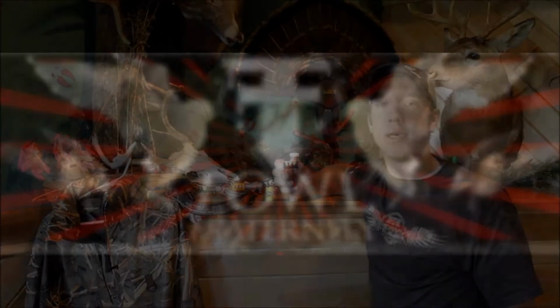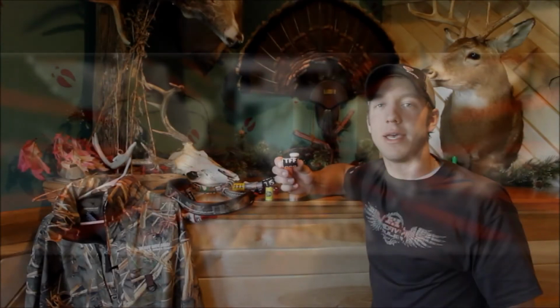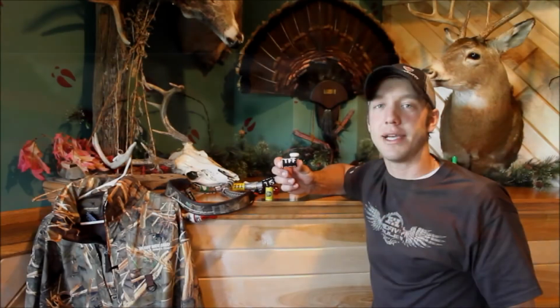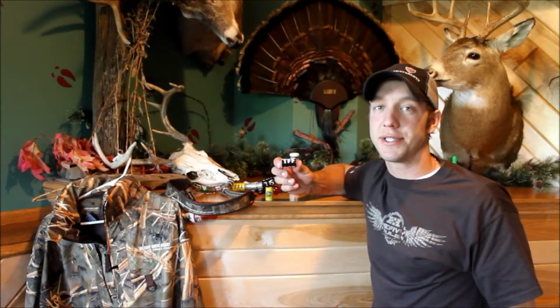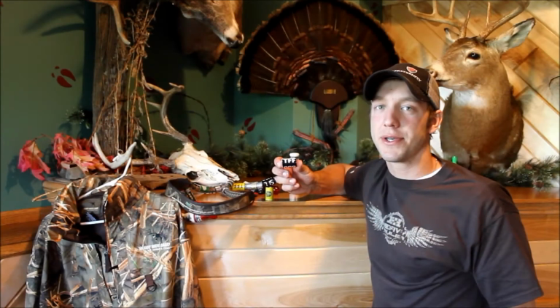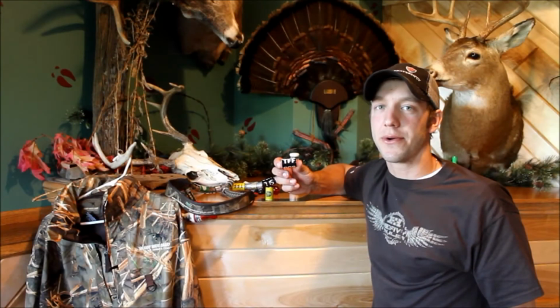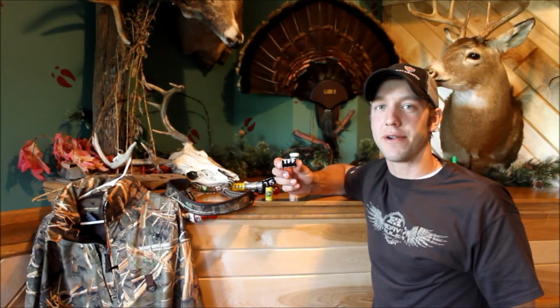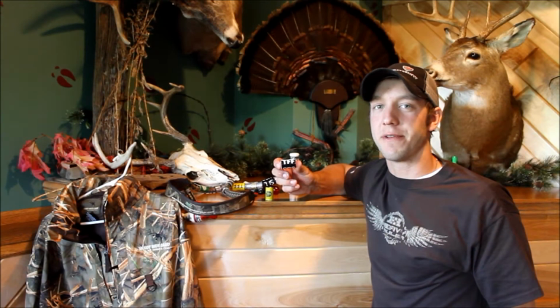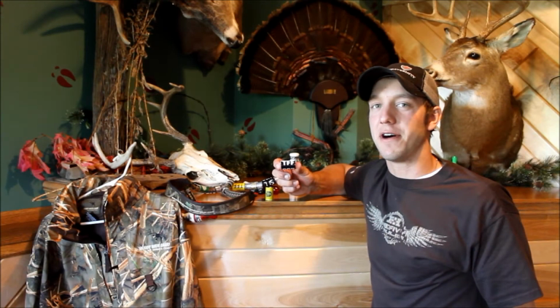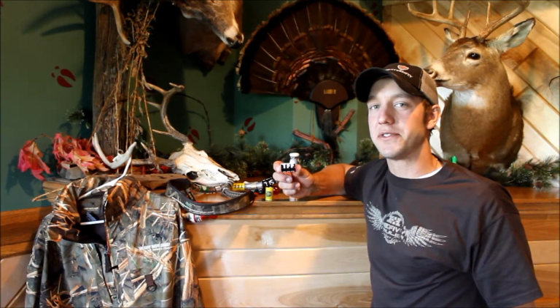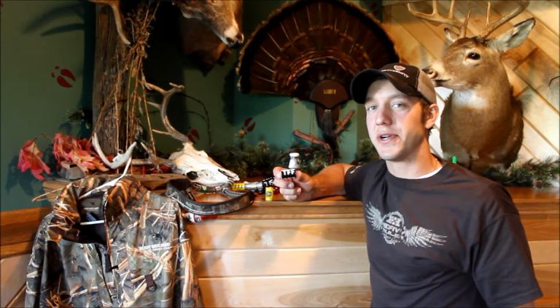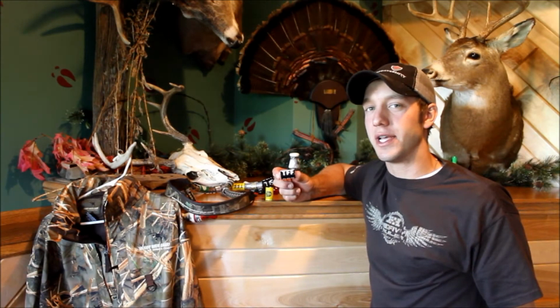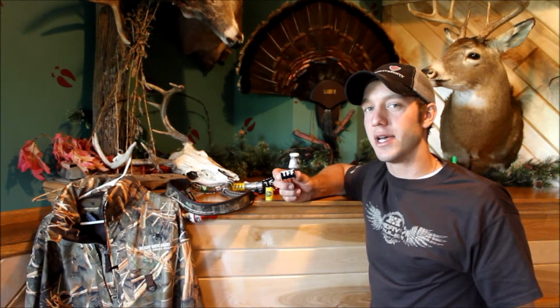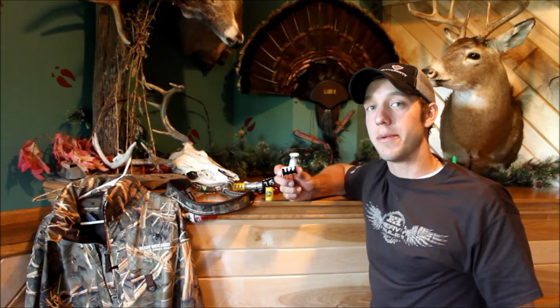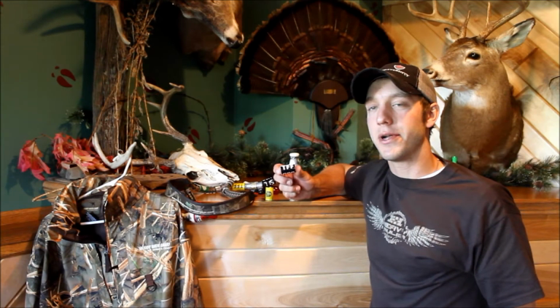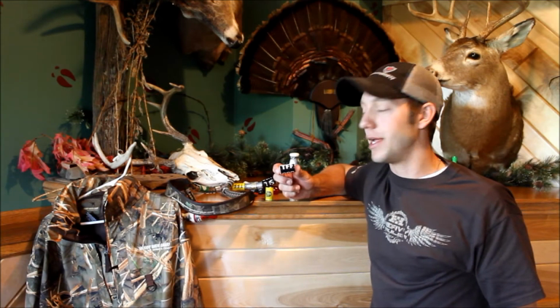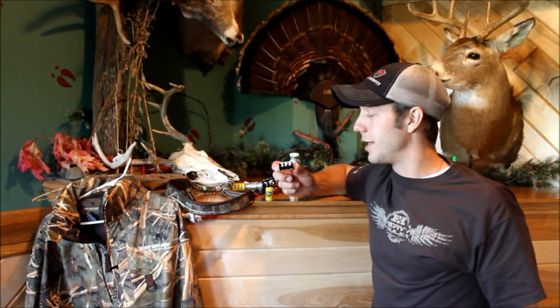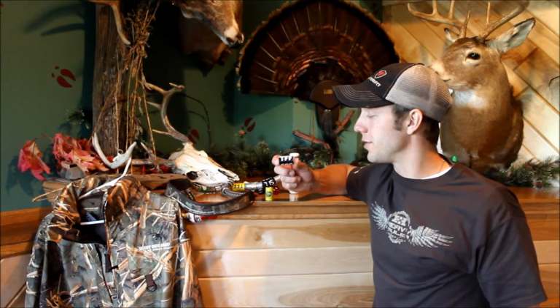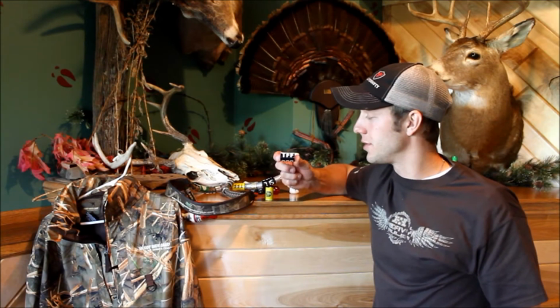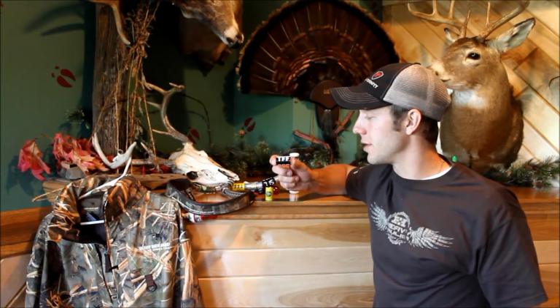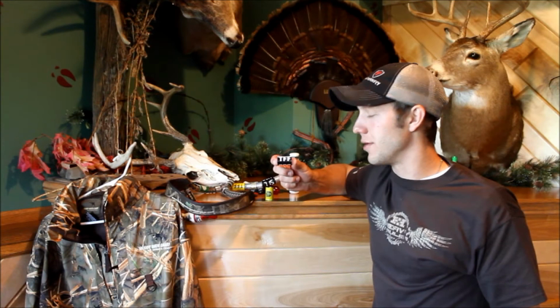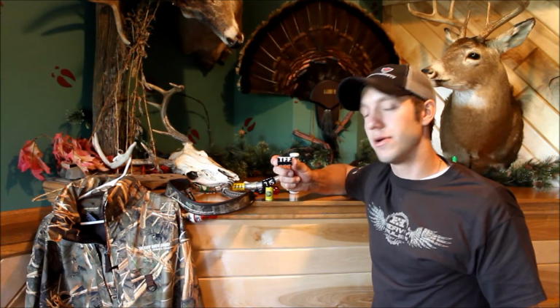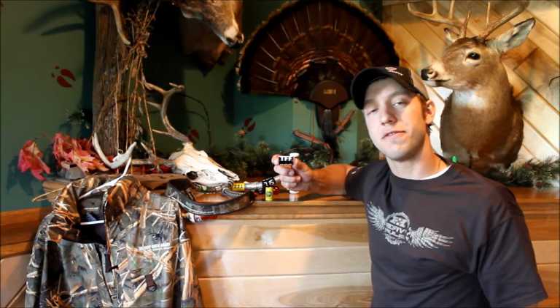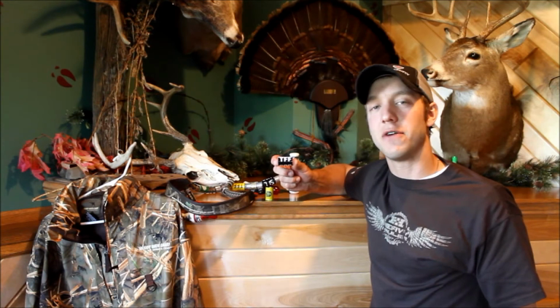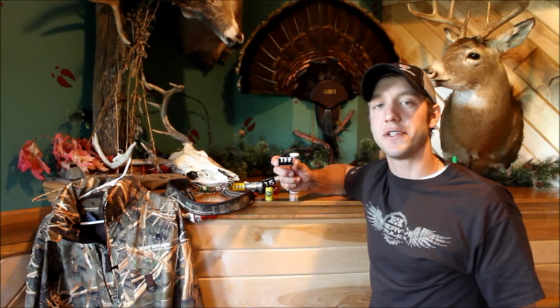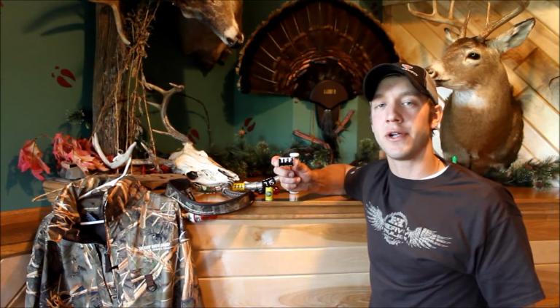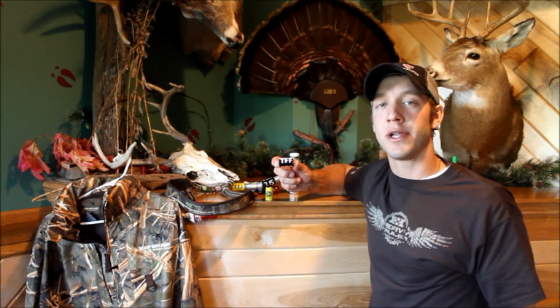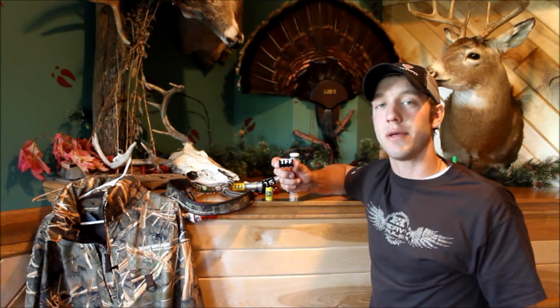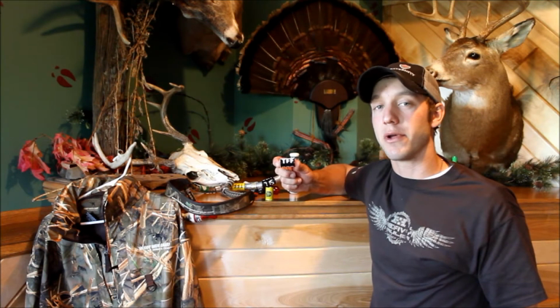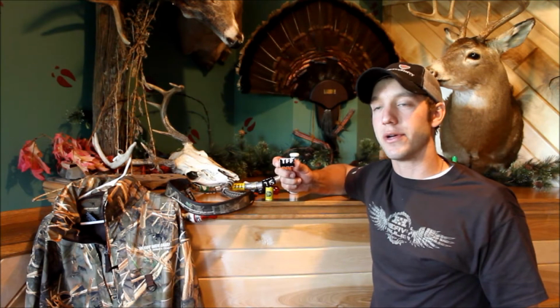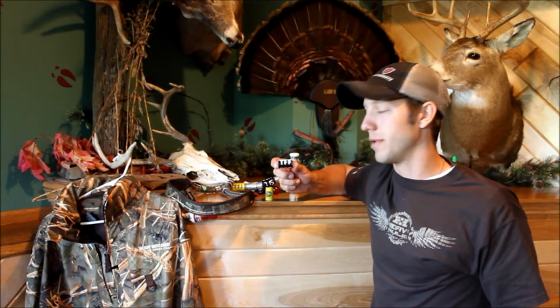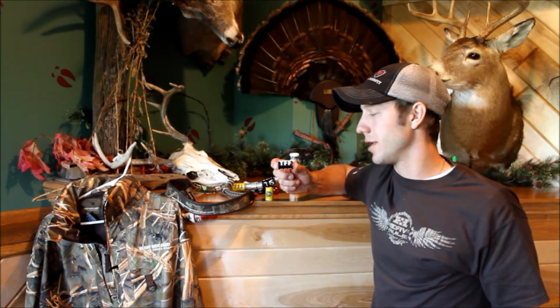Hey guys, Cory here from the Fall Fraternity. I'm here today to introduce the new Fall Fraternity Brotherhood Band.